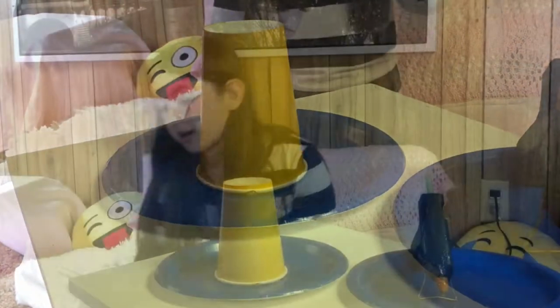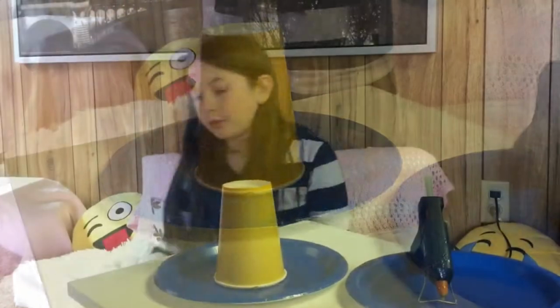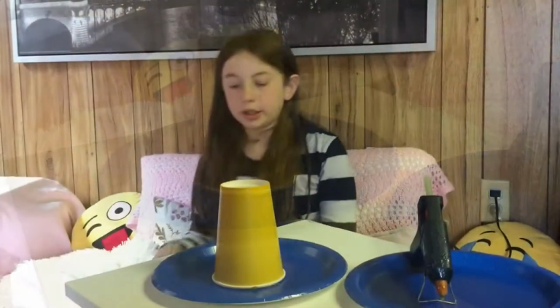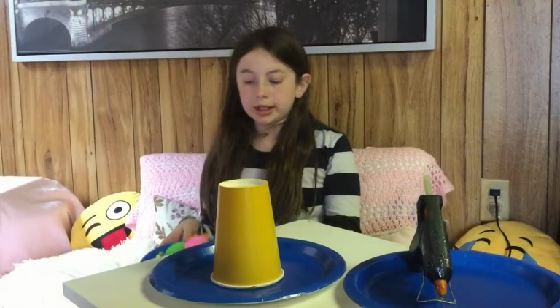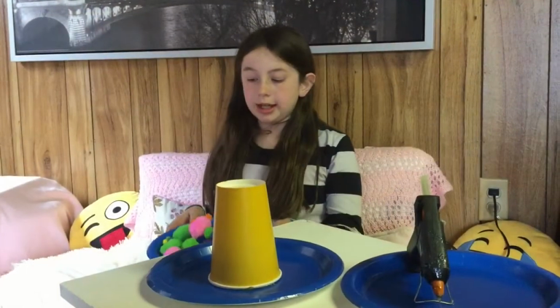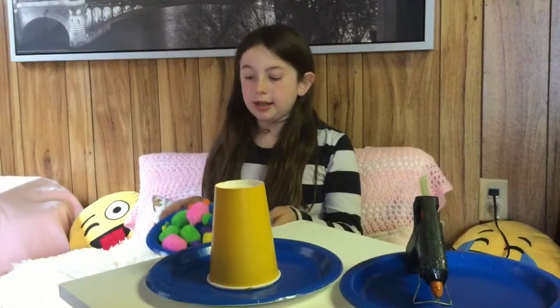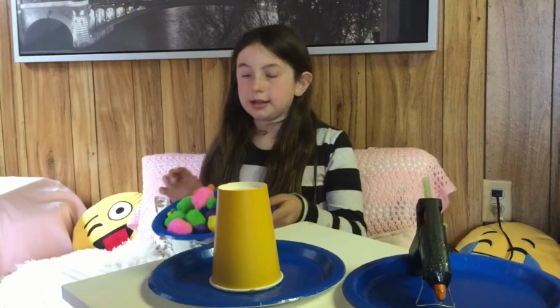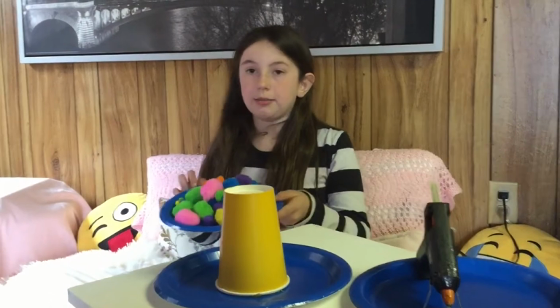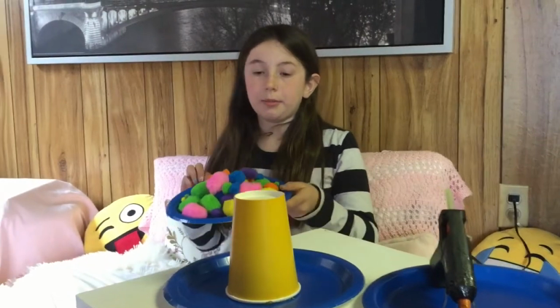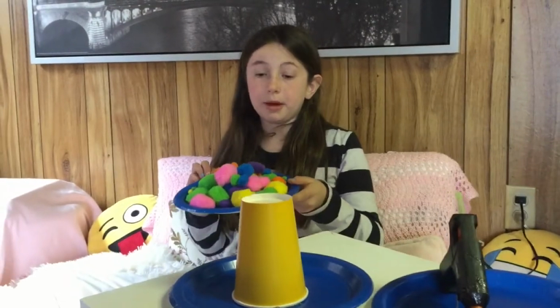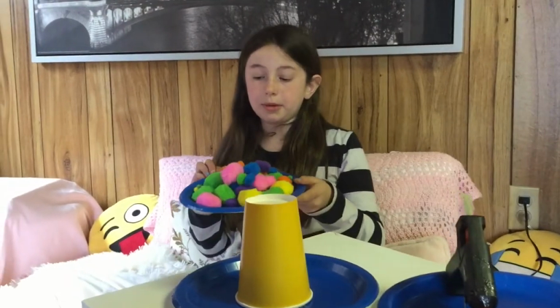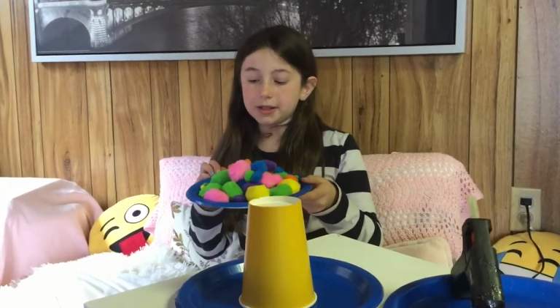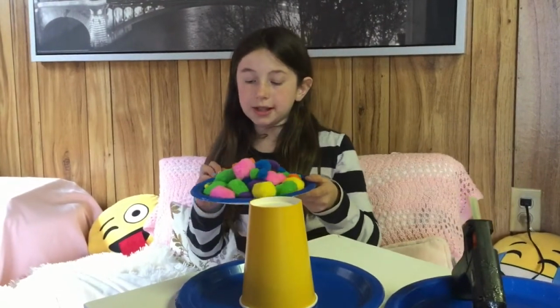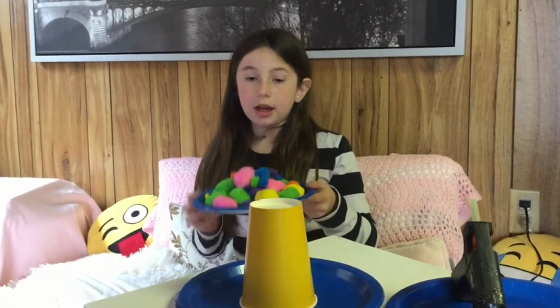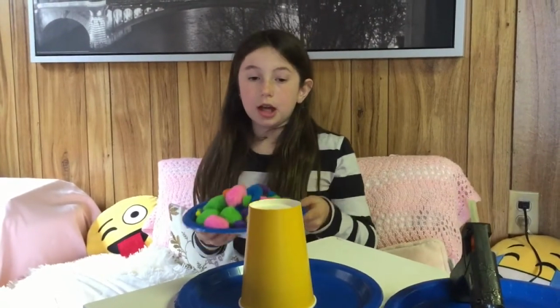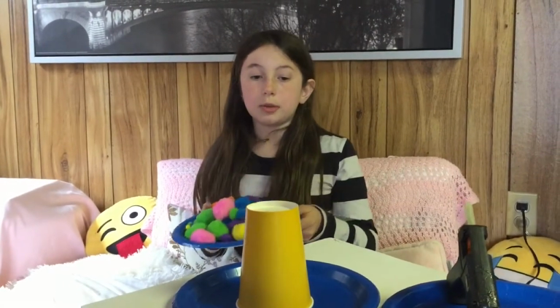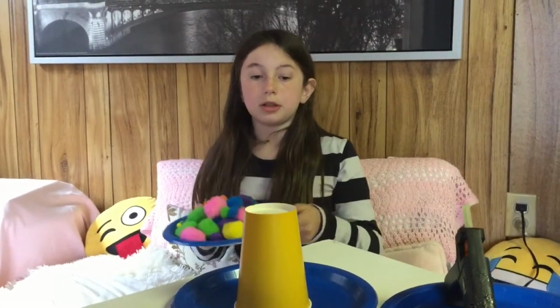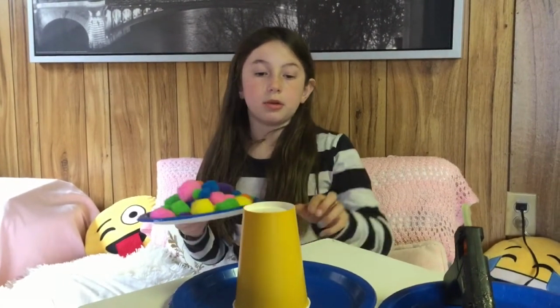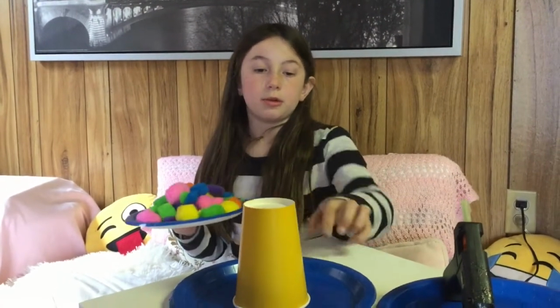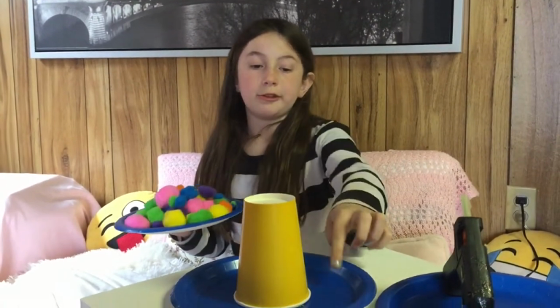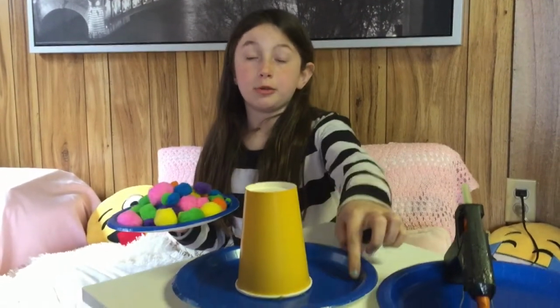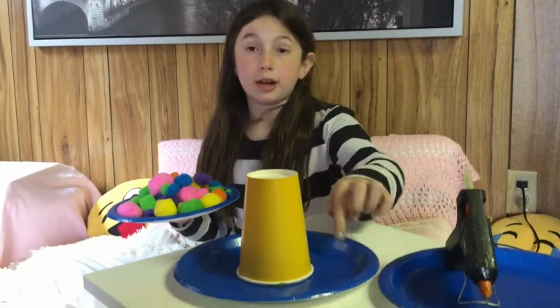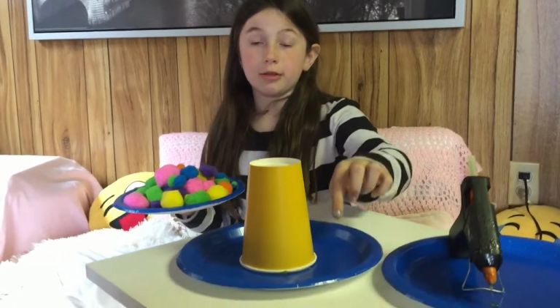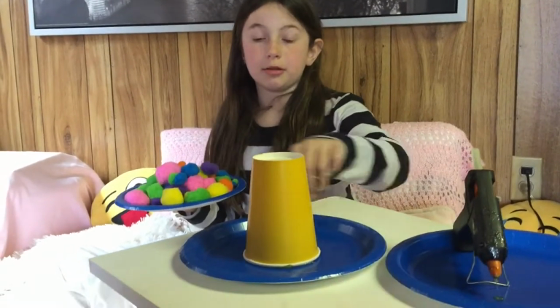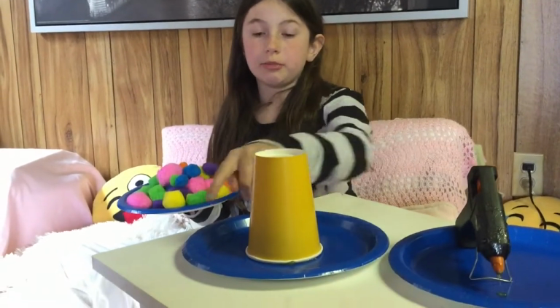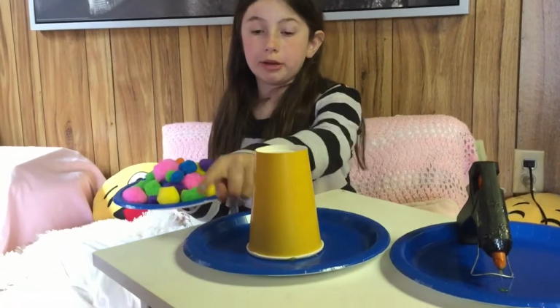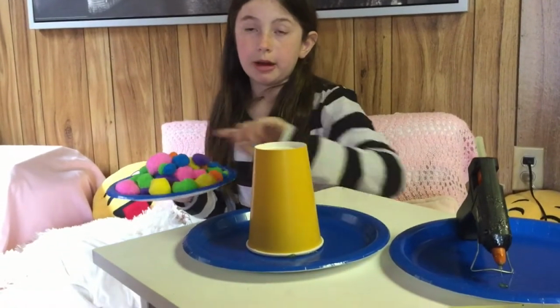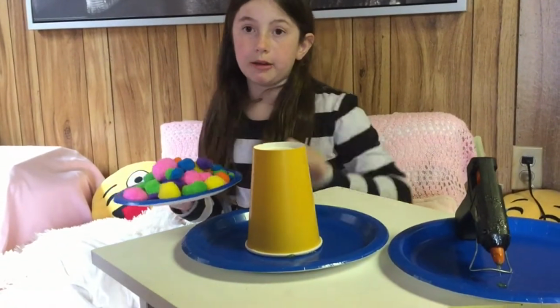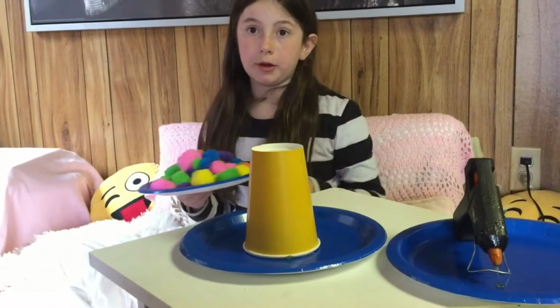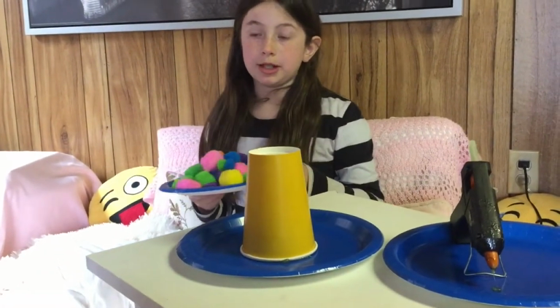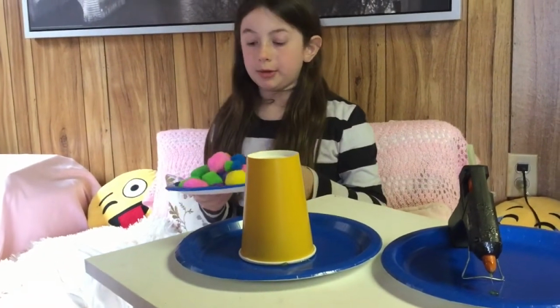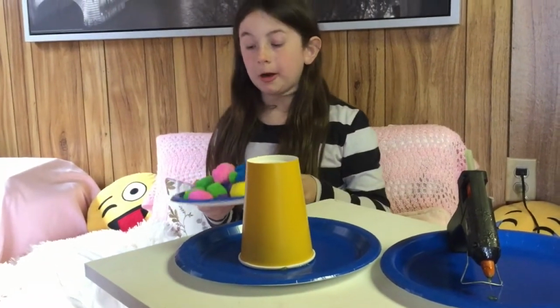We're going to take some pom-pom balls and put them wherever you want around the brim of your sombrero.